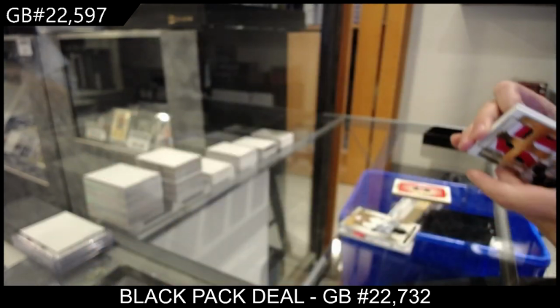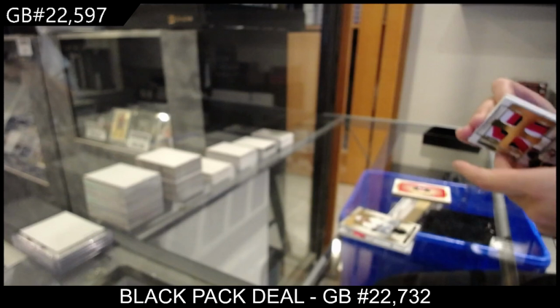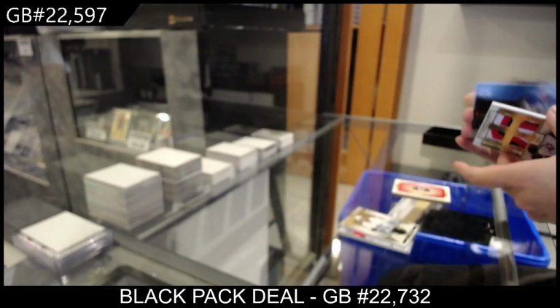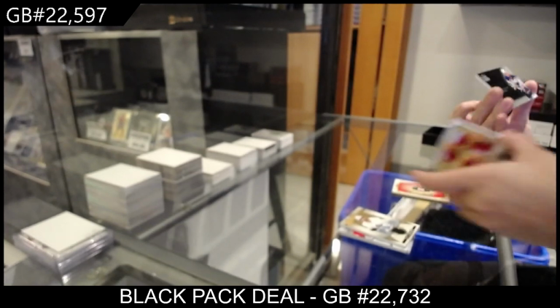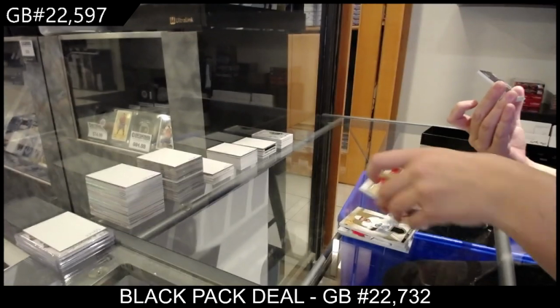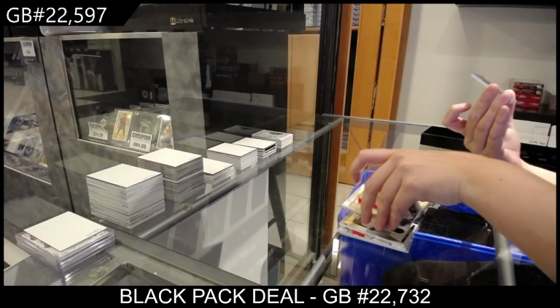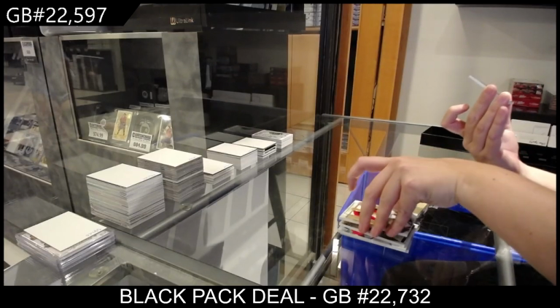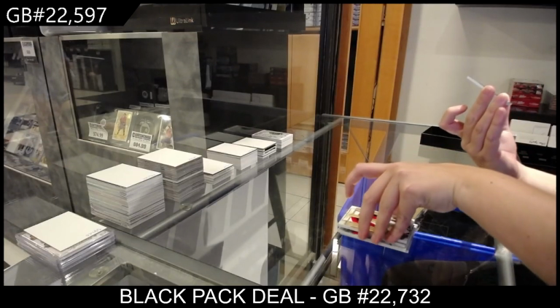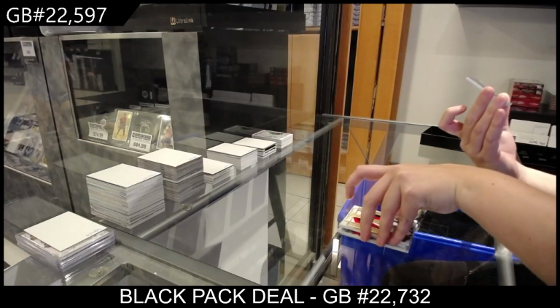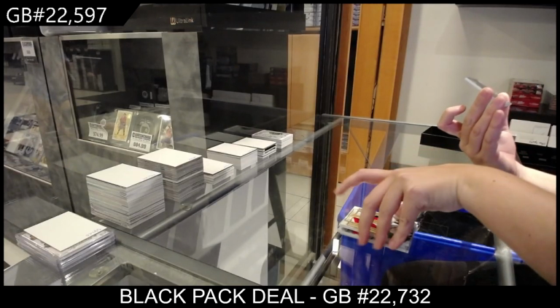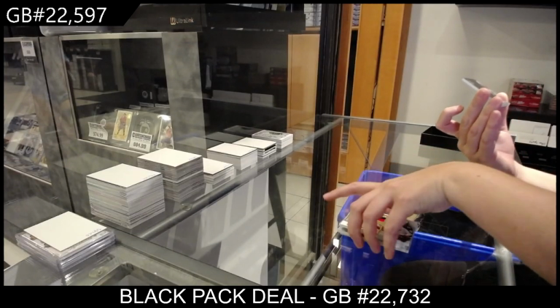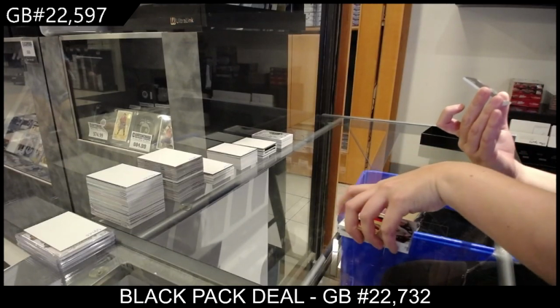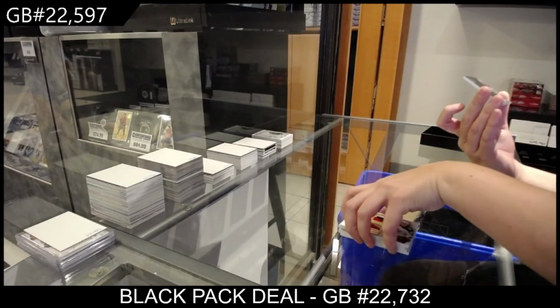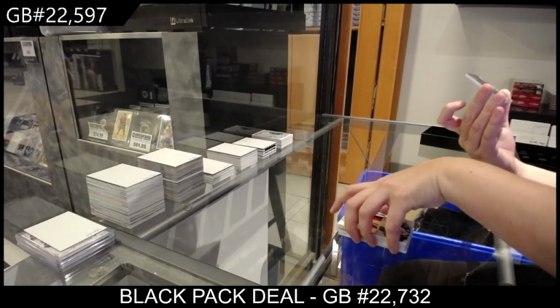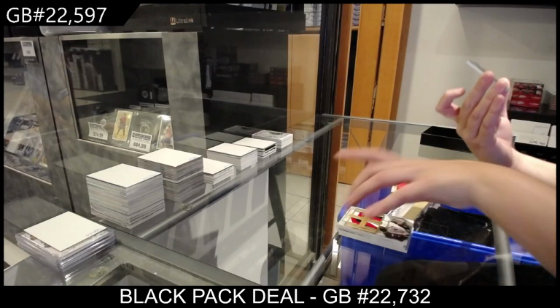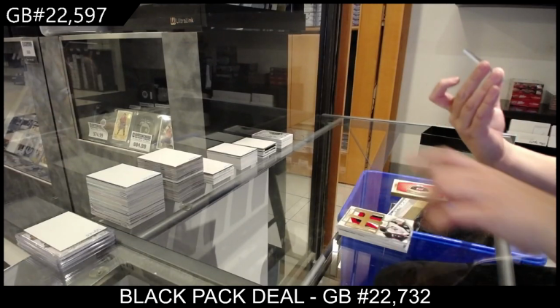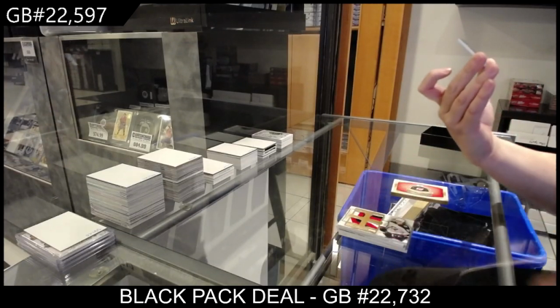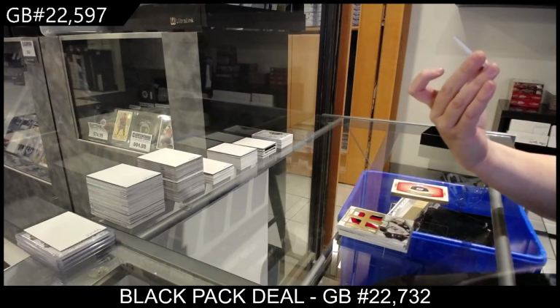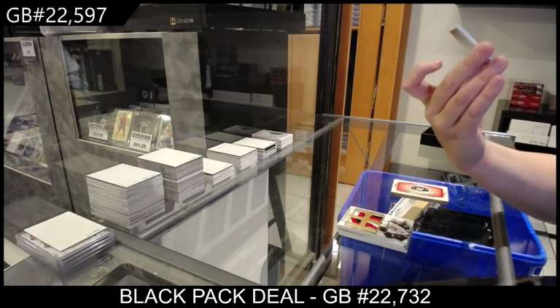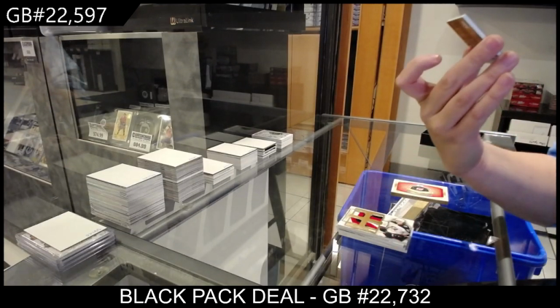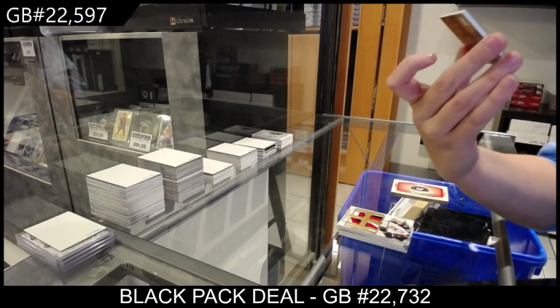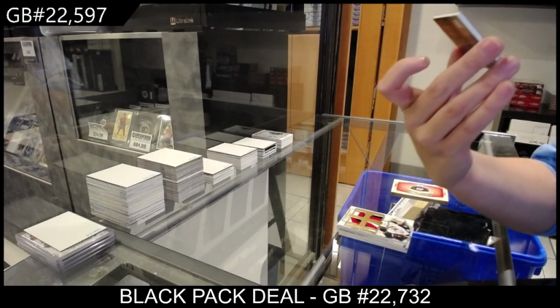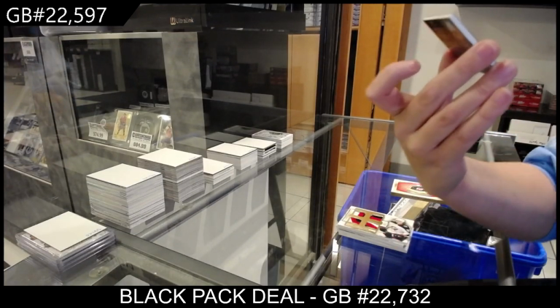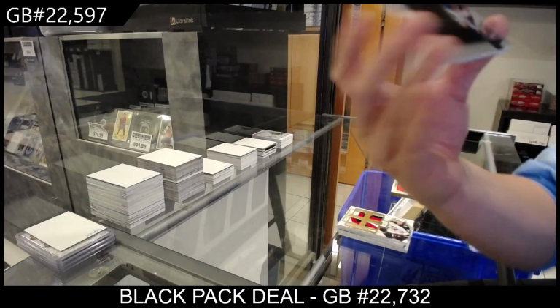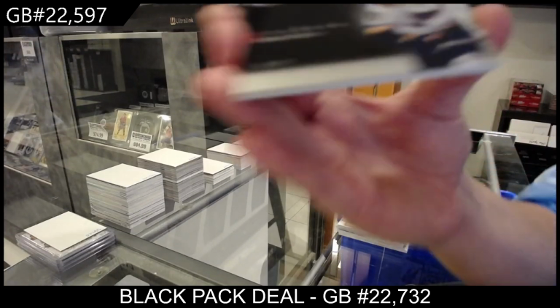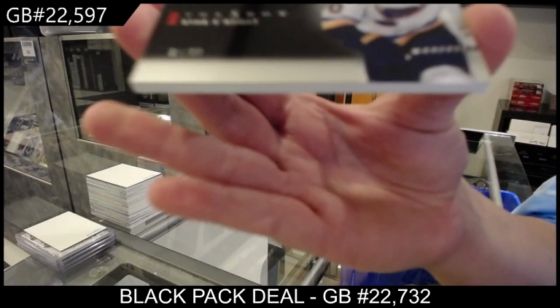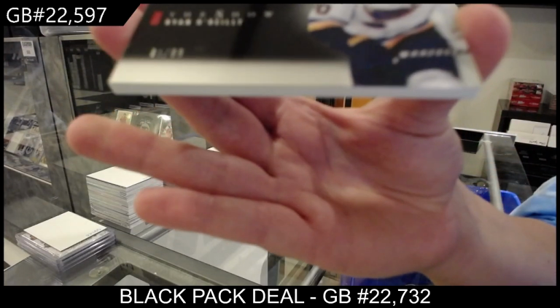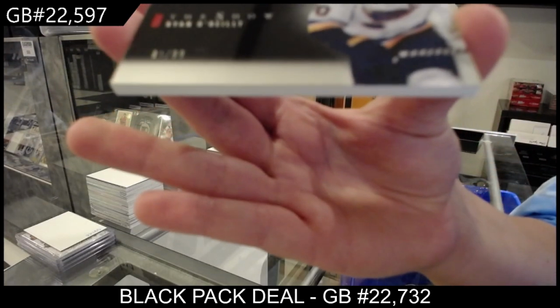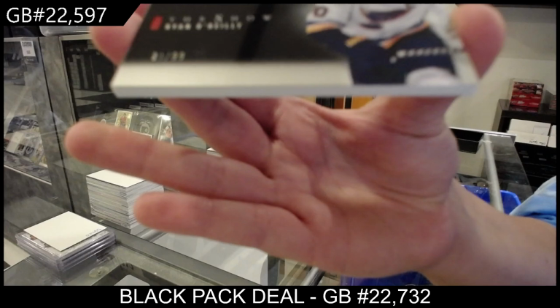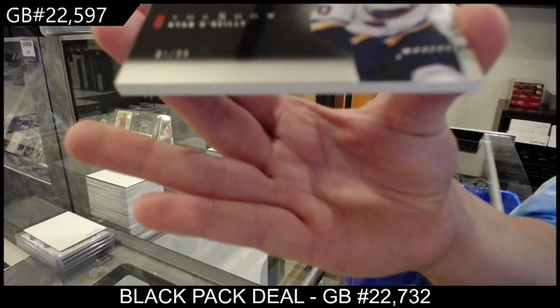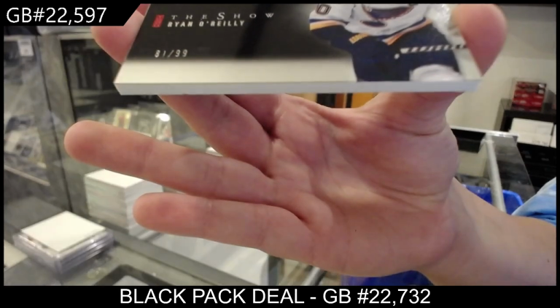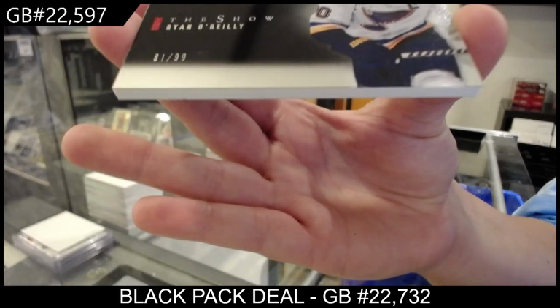And last but not least, a The Show numbered 81 of 99, Ryan O'Reilly.